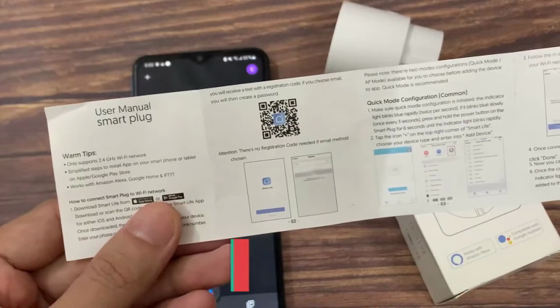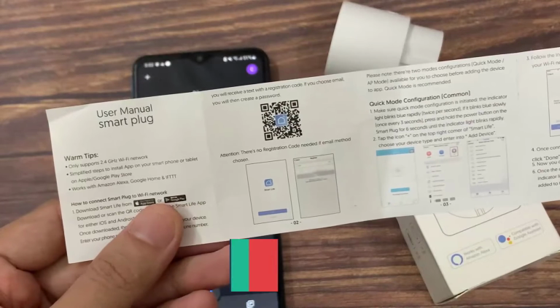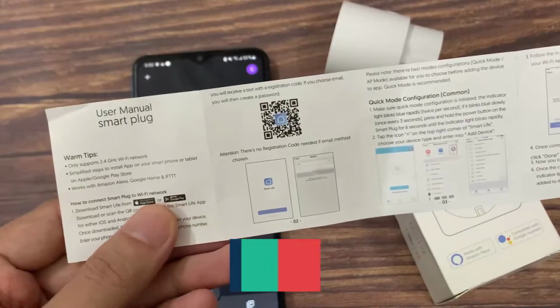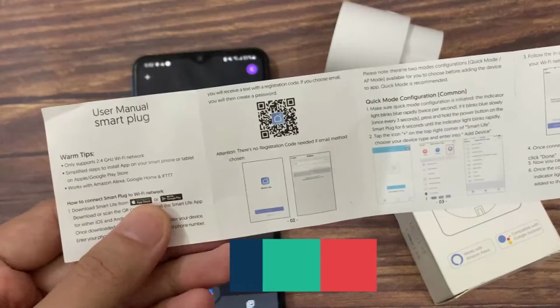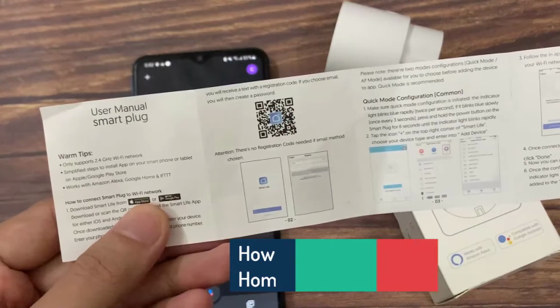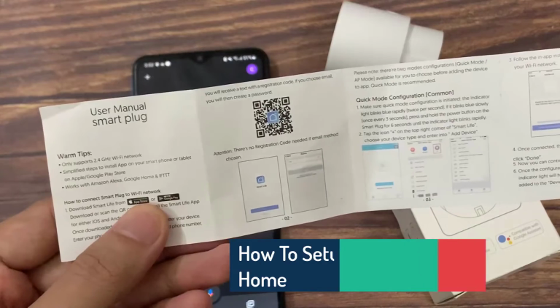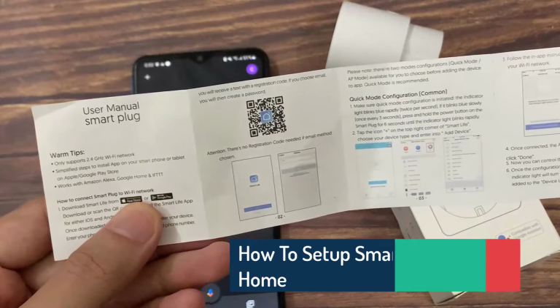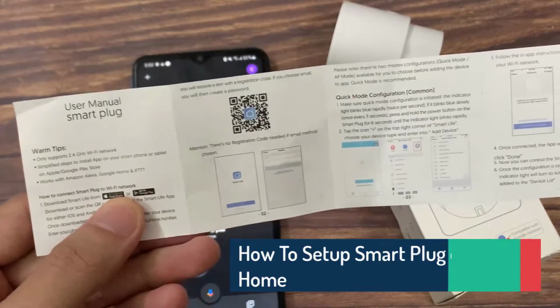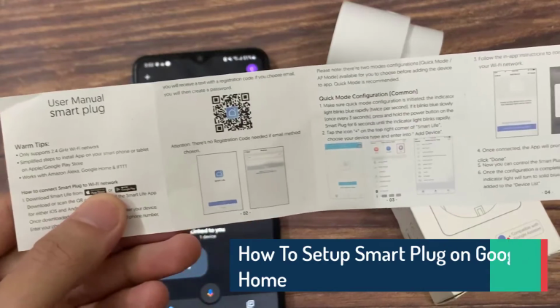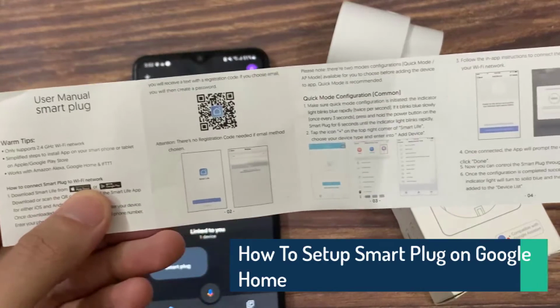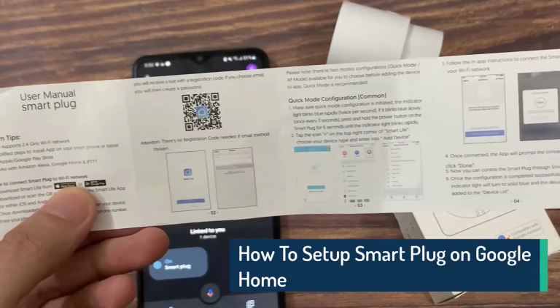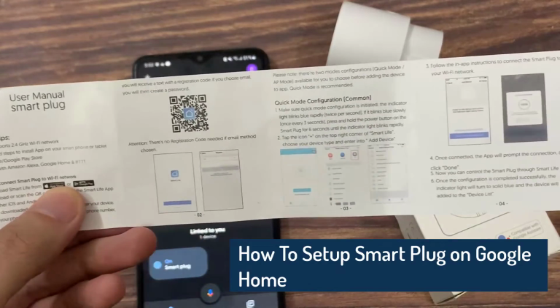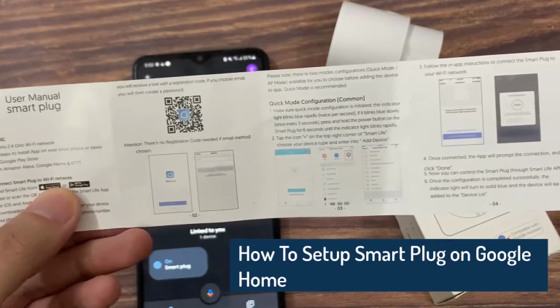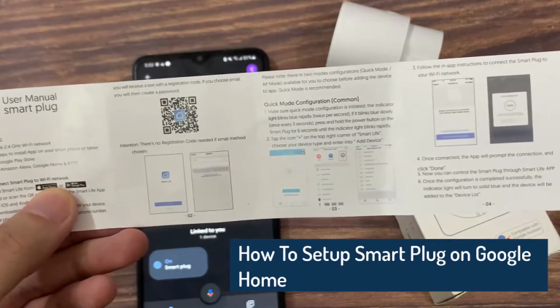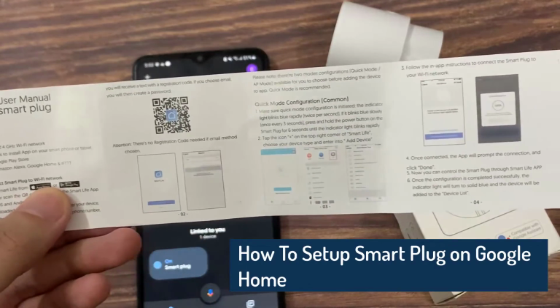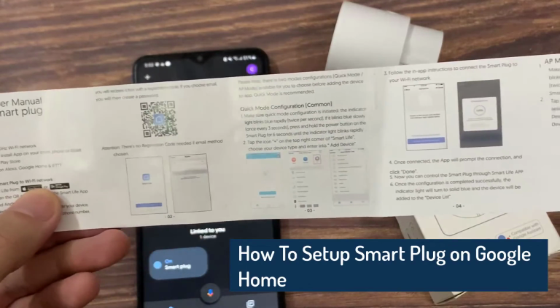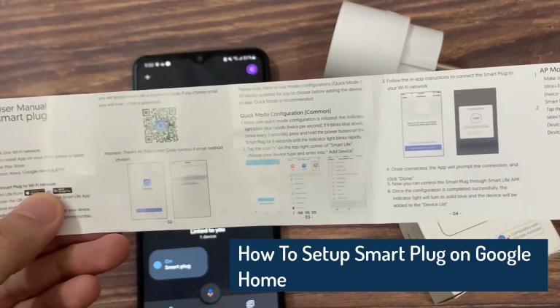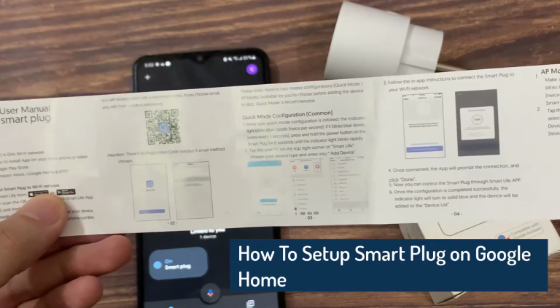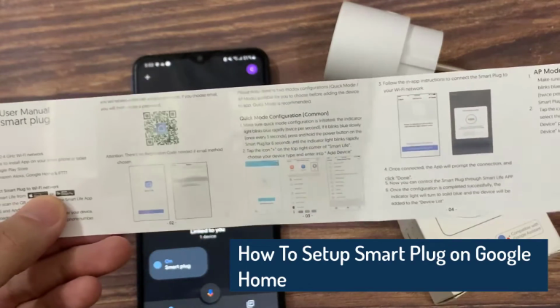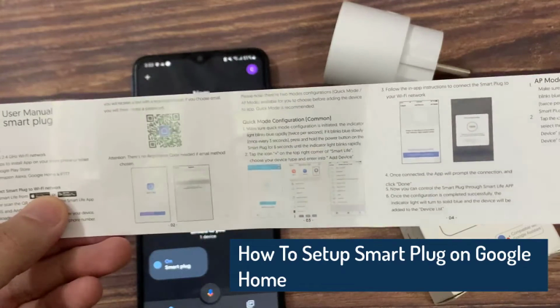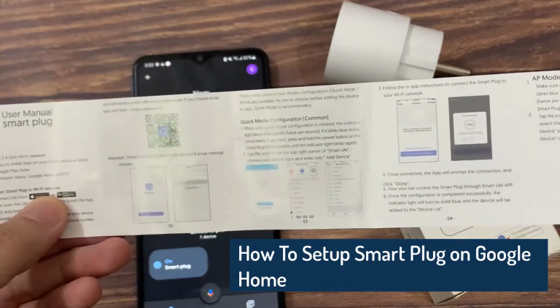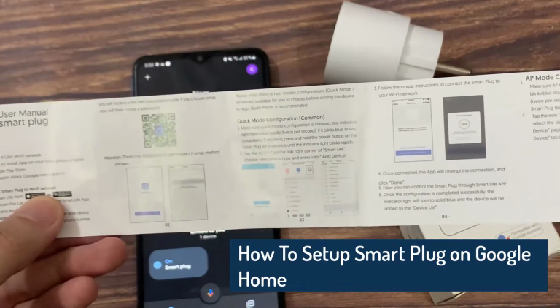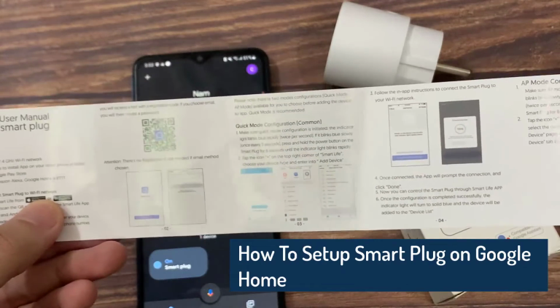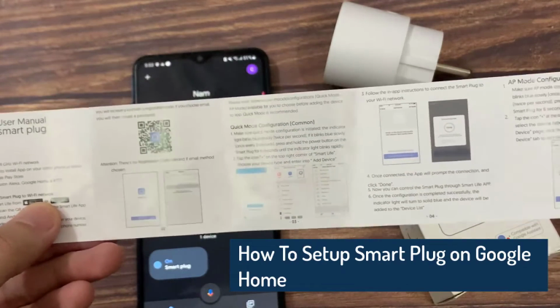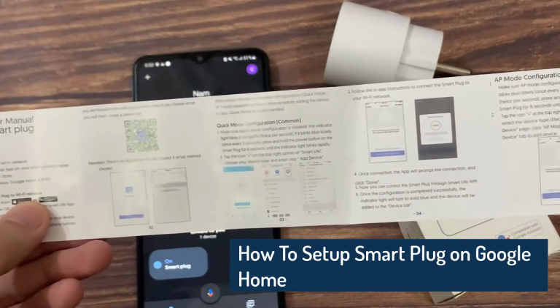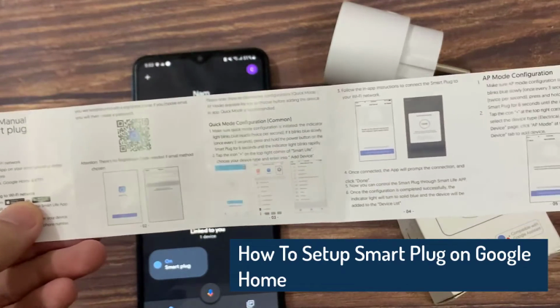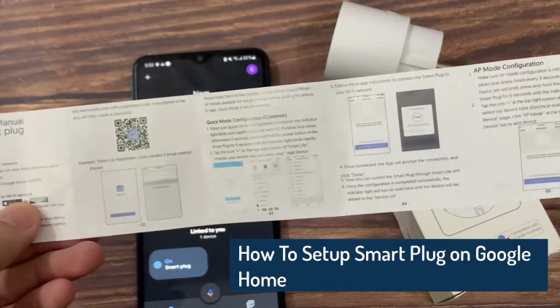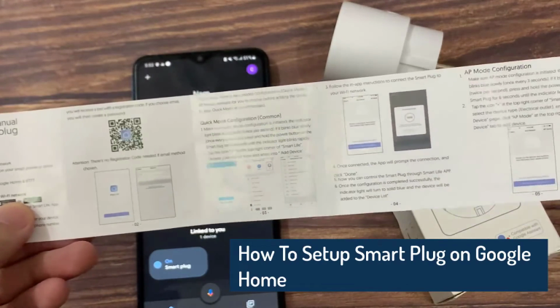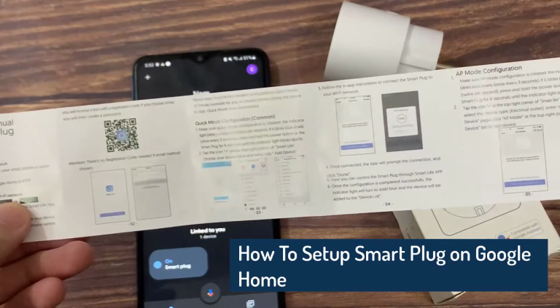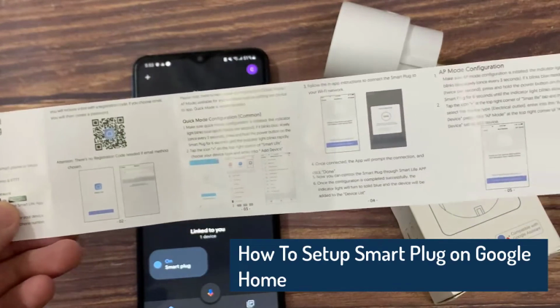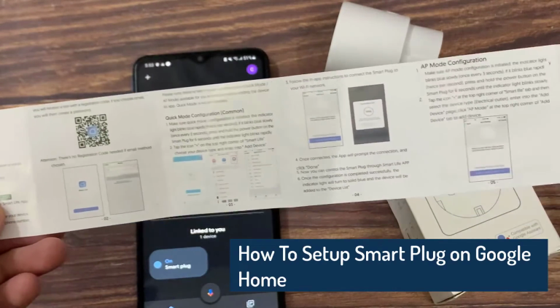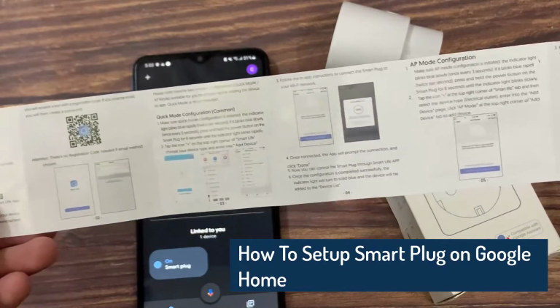Hi everyone! In this video, we will show you how to set up Smart Plug on Google Home.